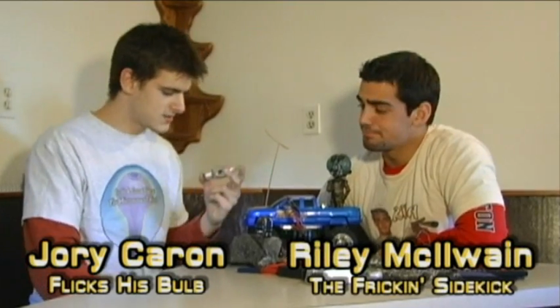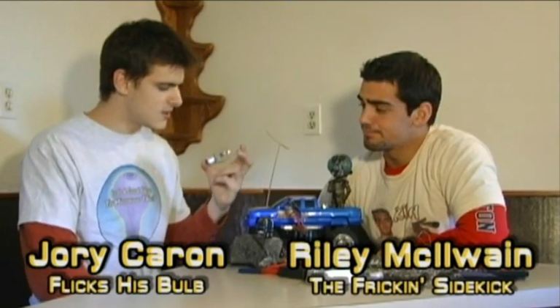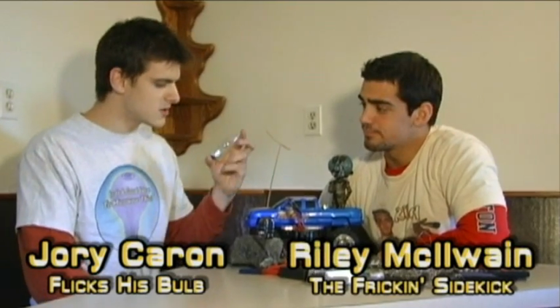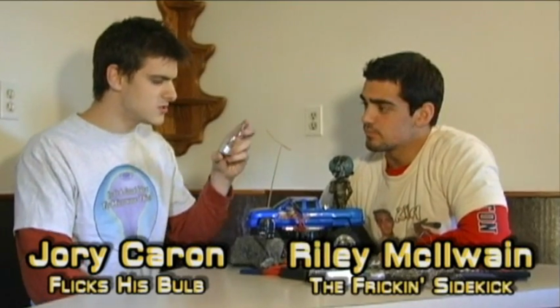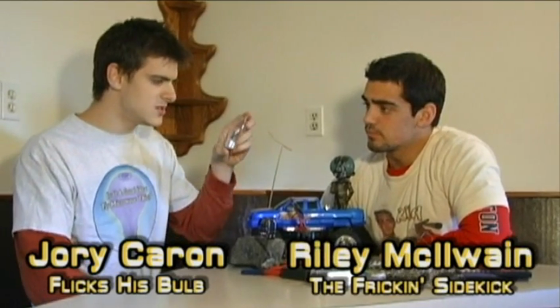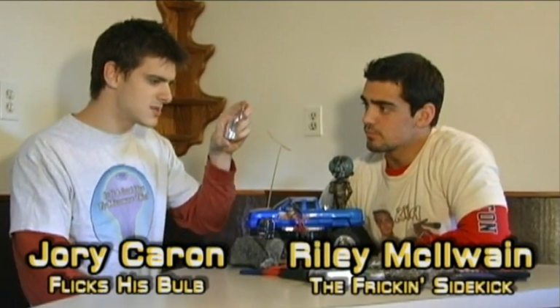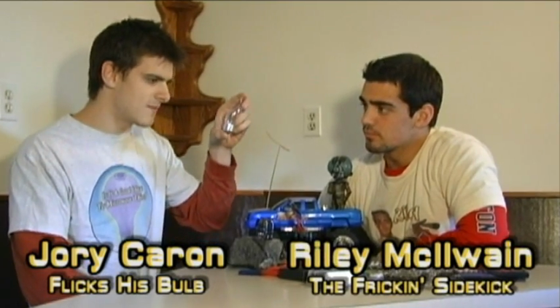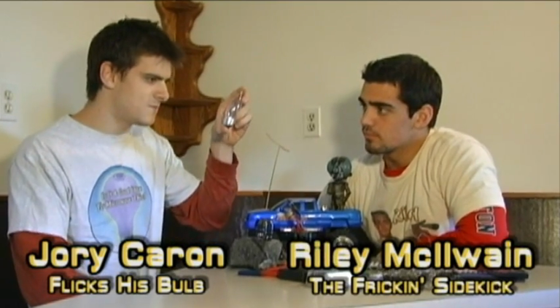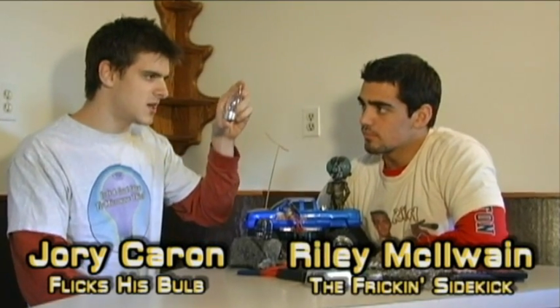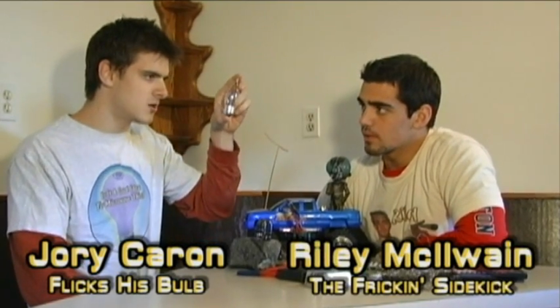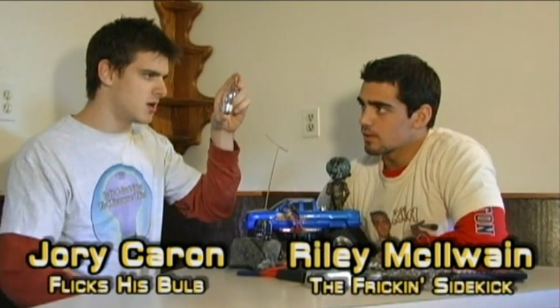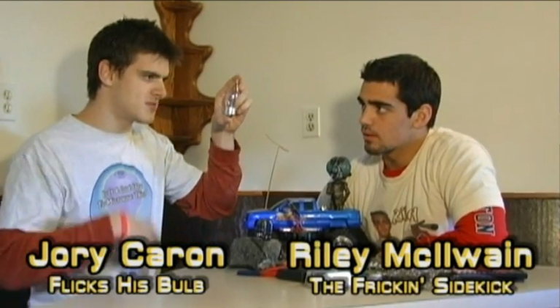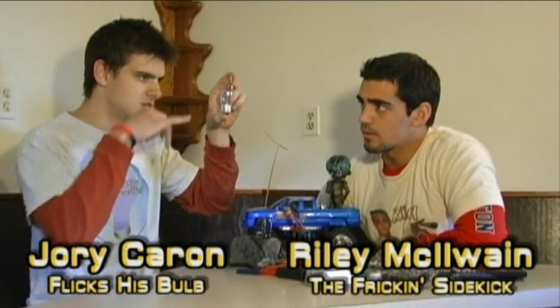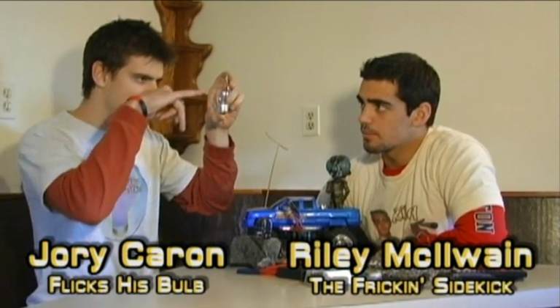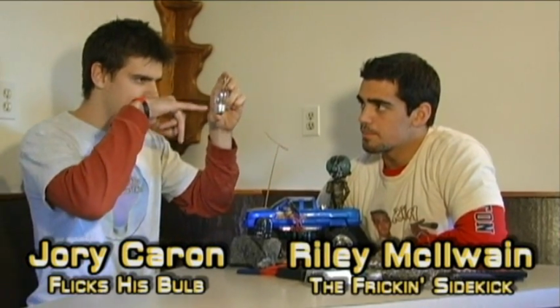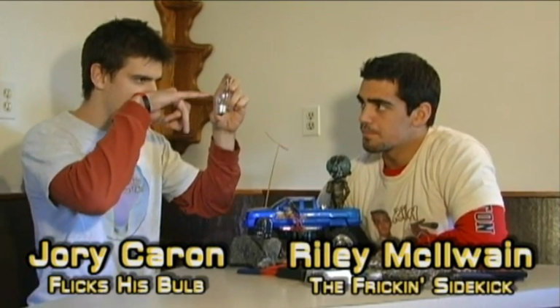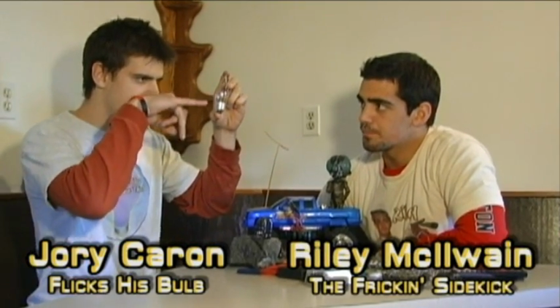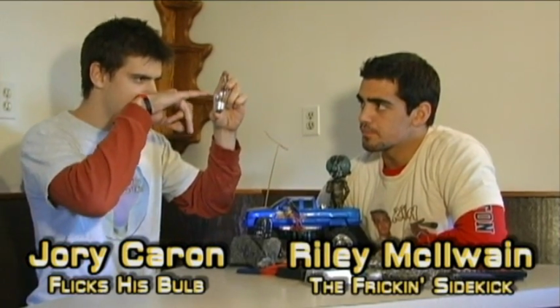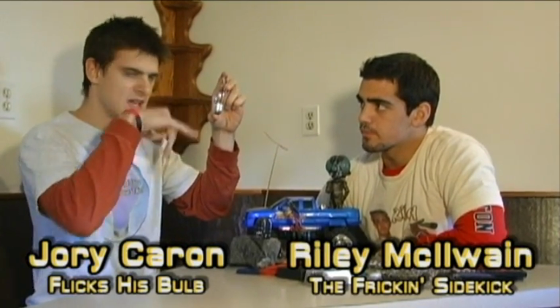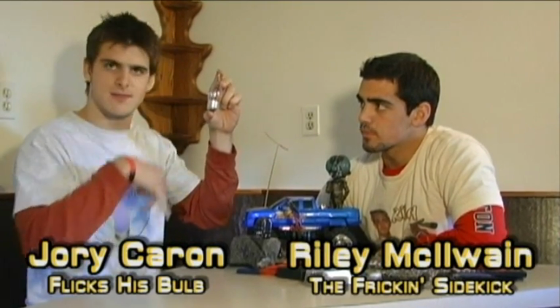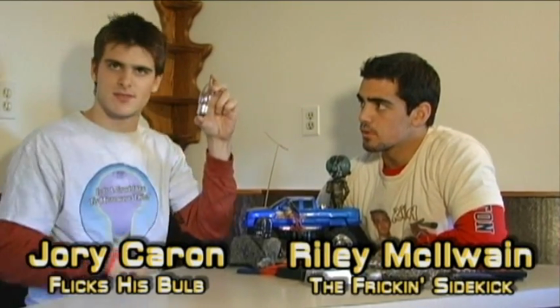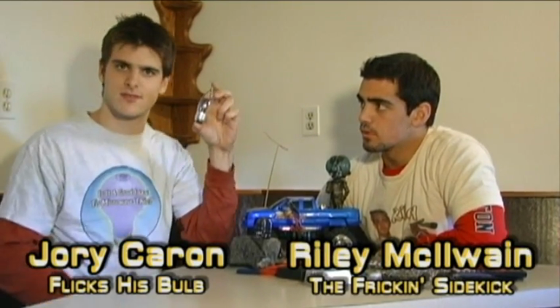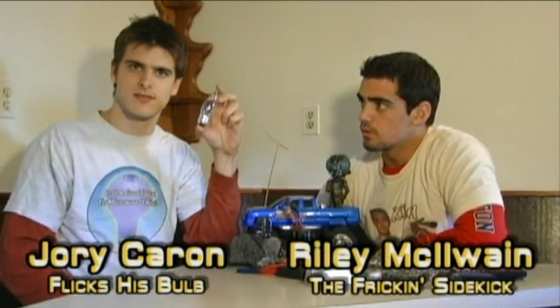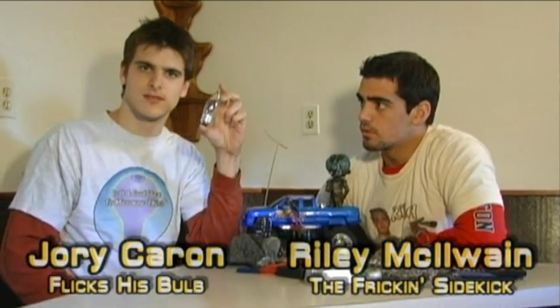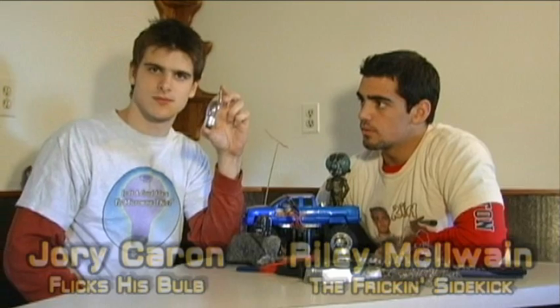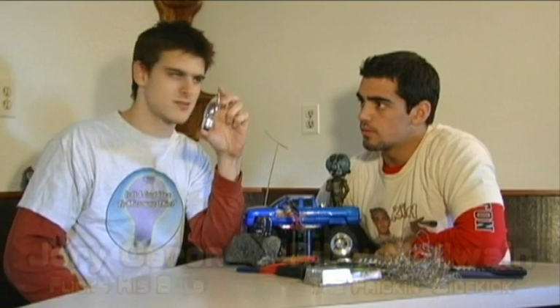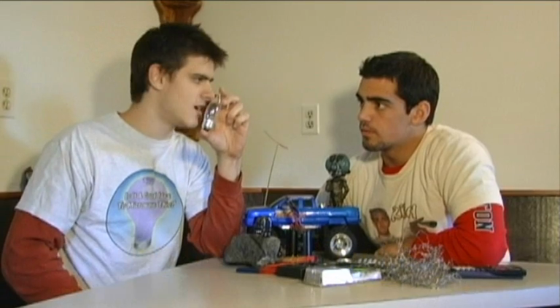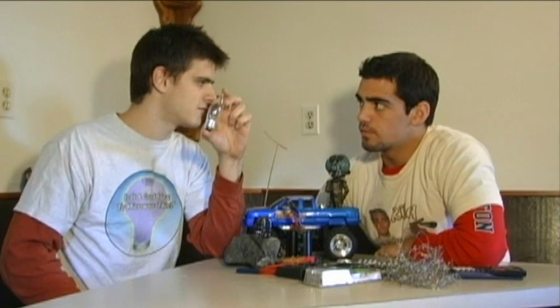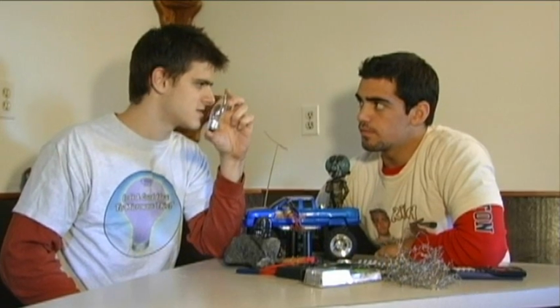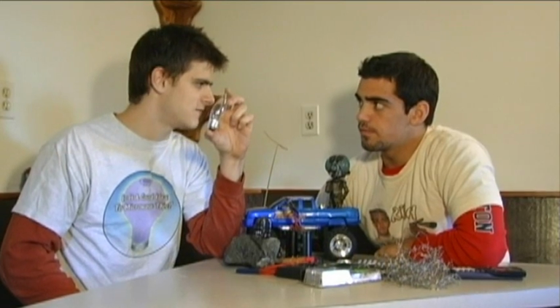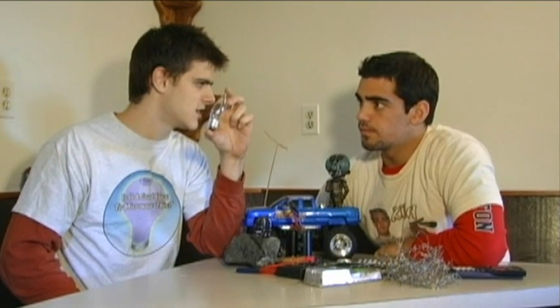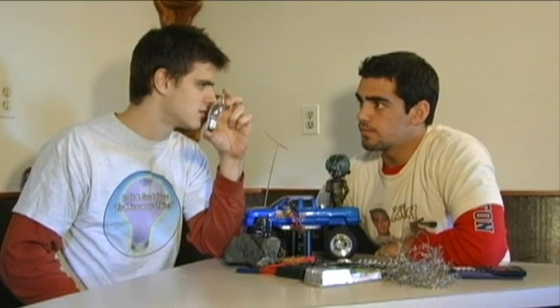Today we're going to do these flicker bulbs. They look like fake flames and stuff, because they flicker.